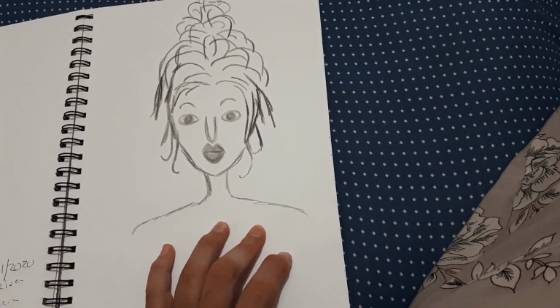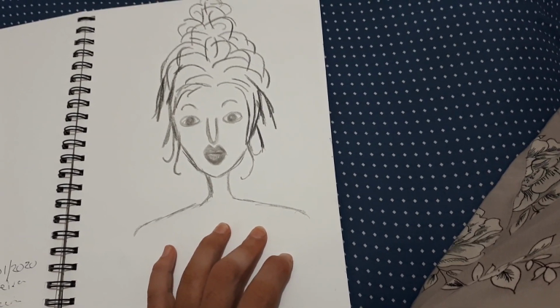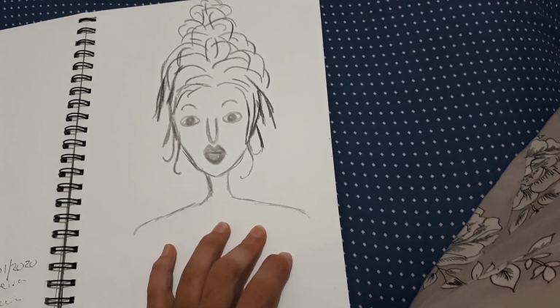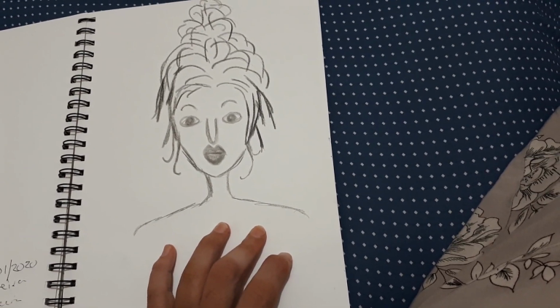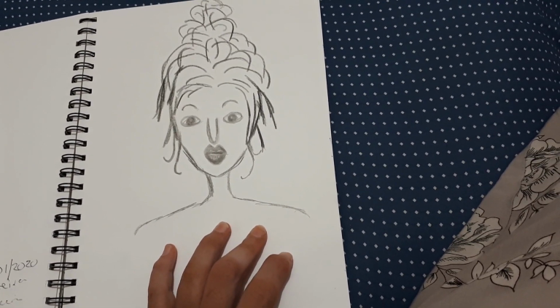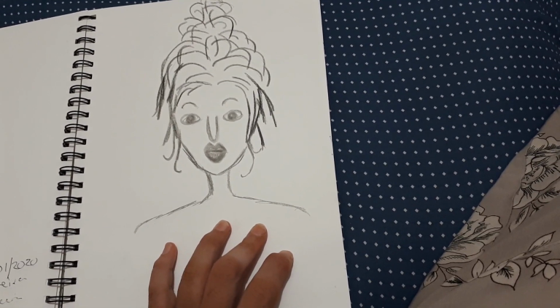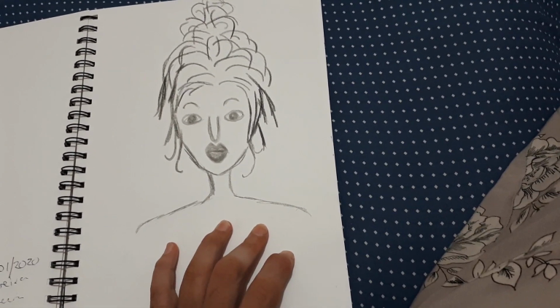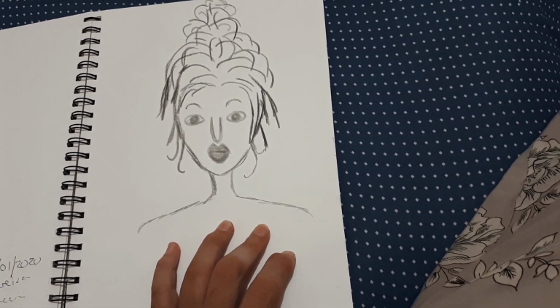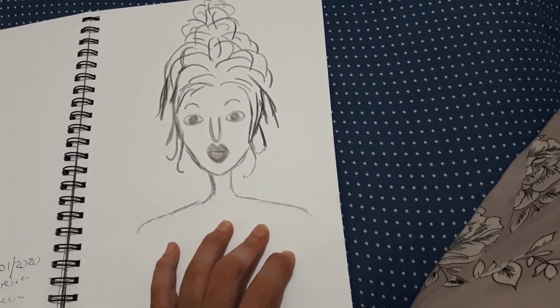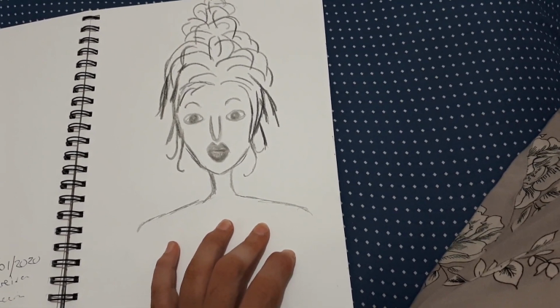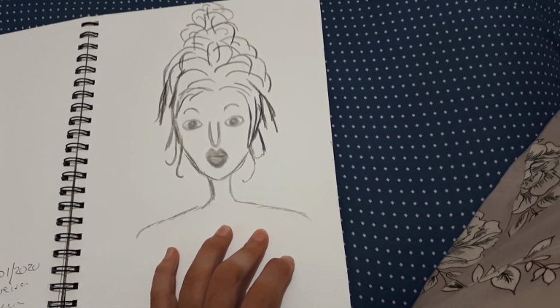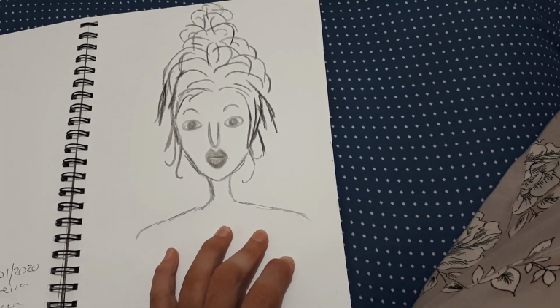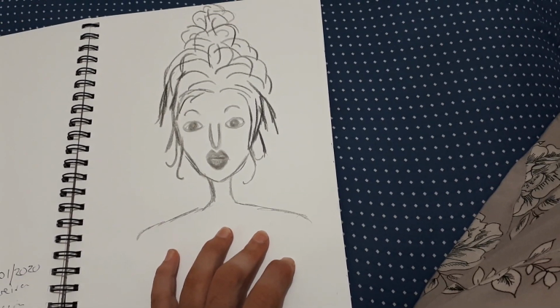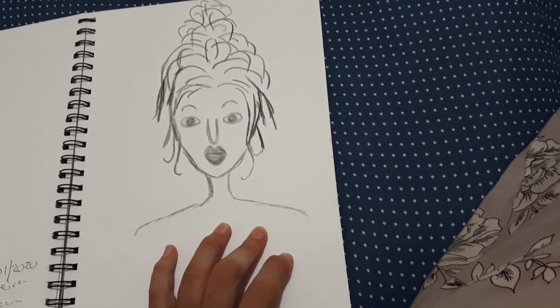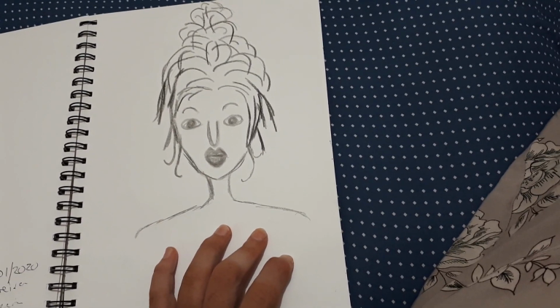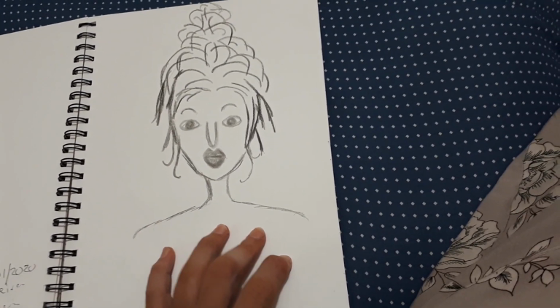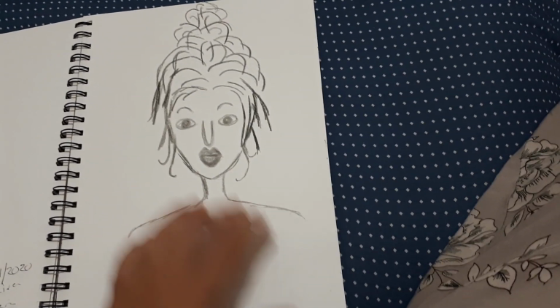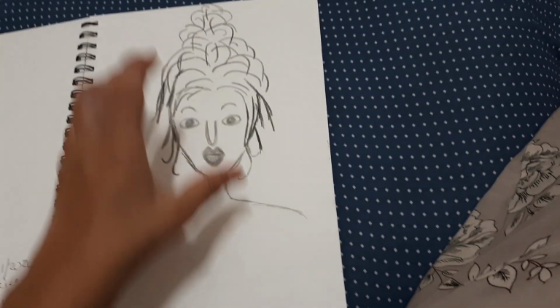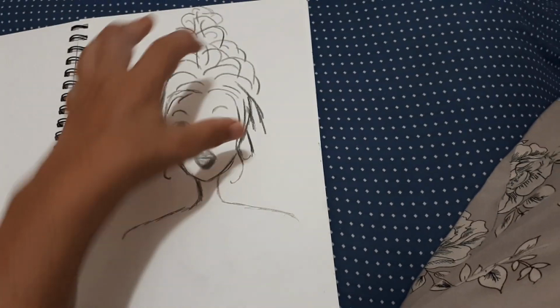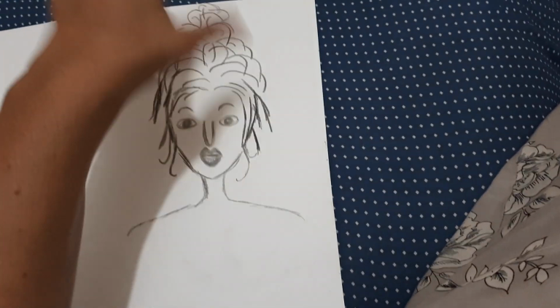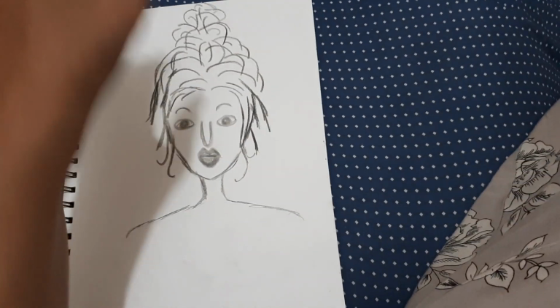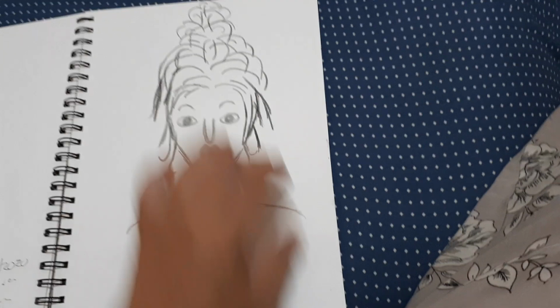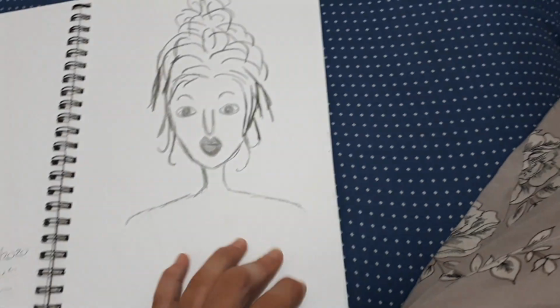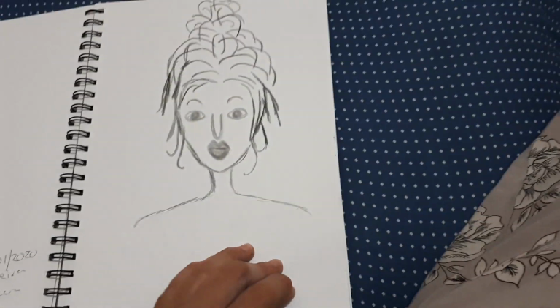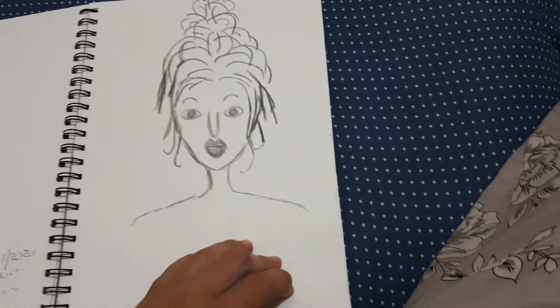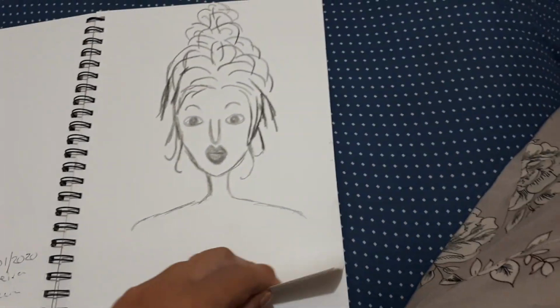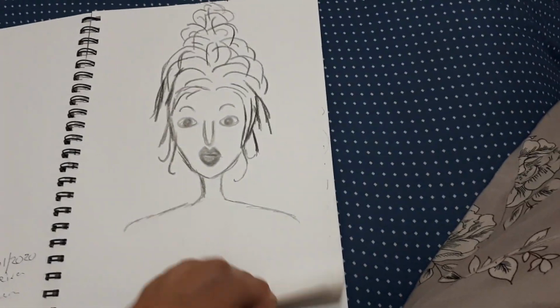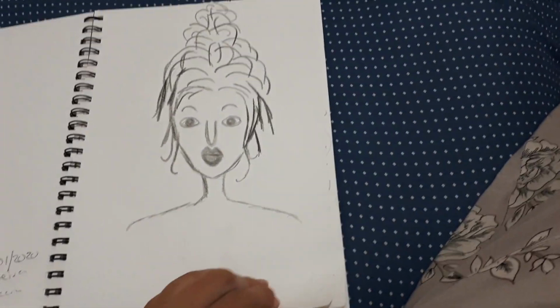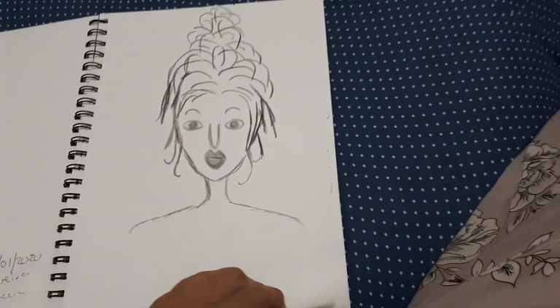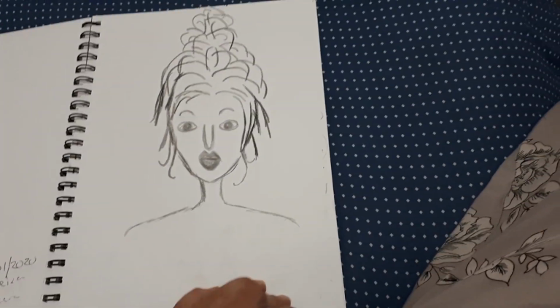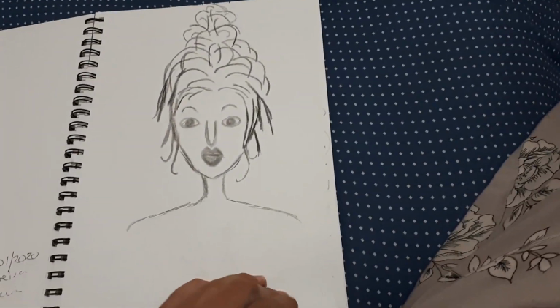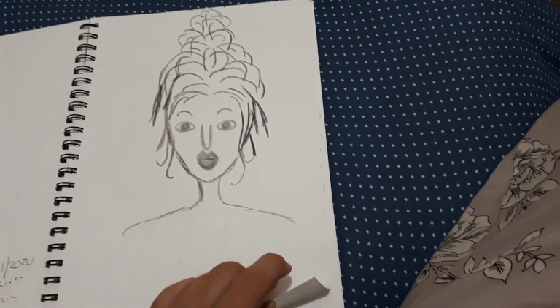I really like this one. It's of a female face. I like the teared hair and stuff. It's kind of cool.